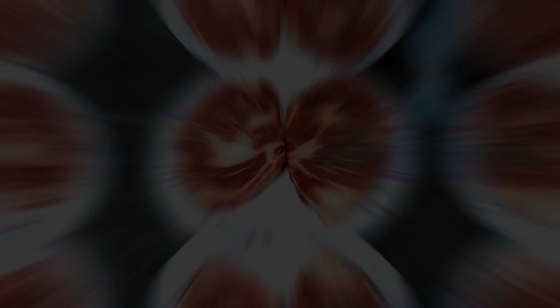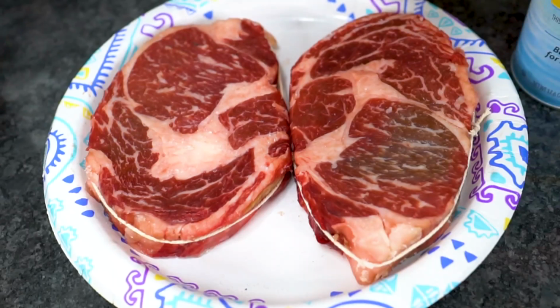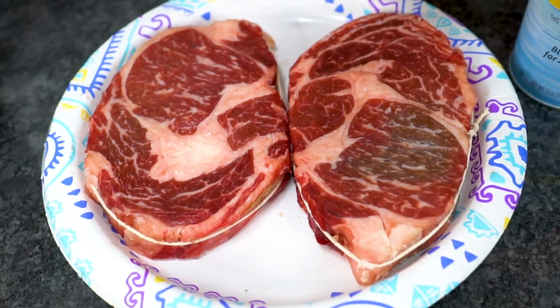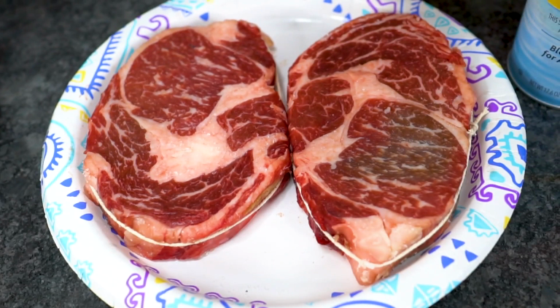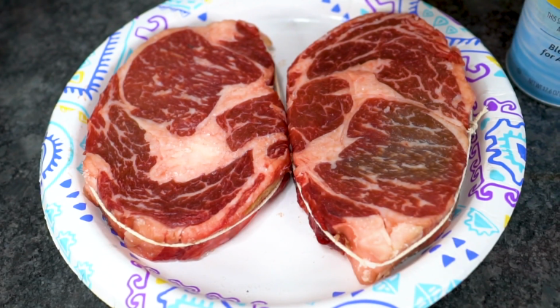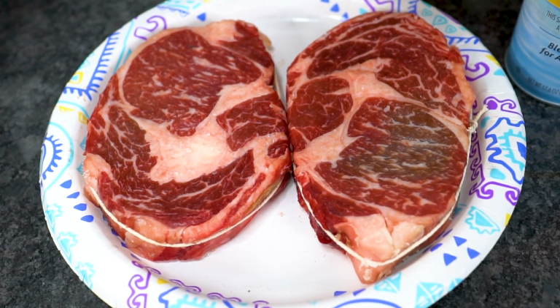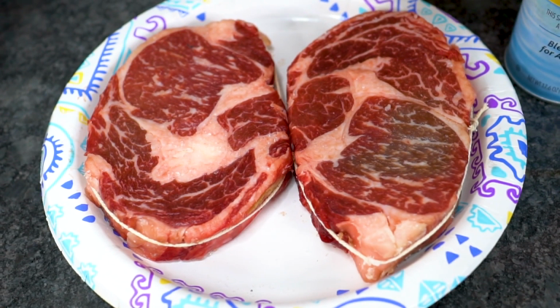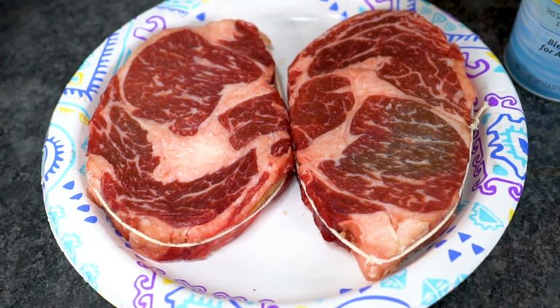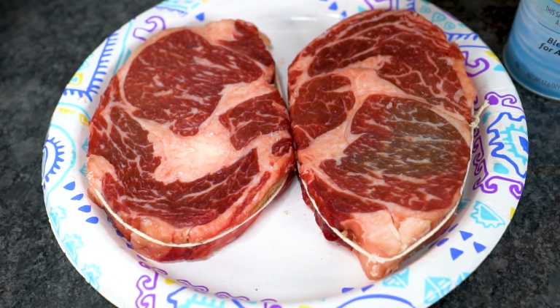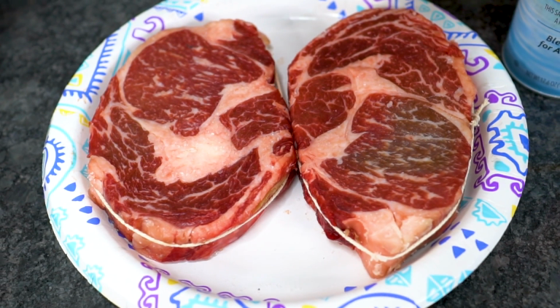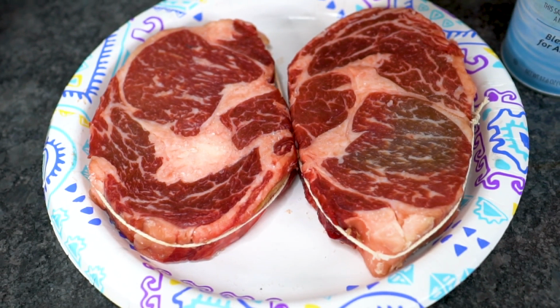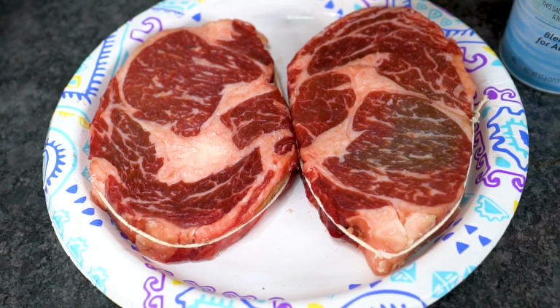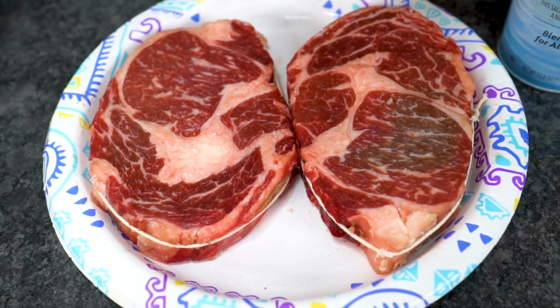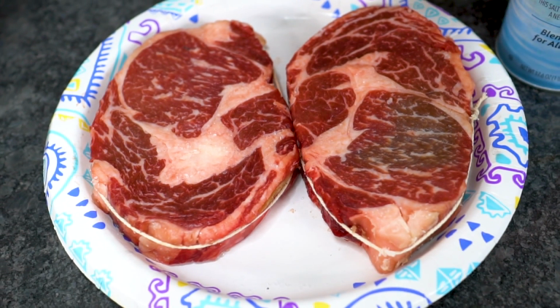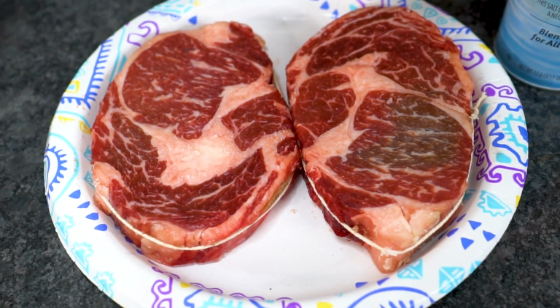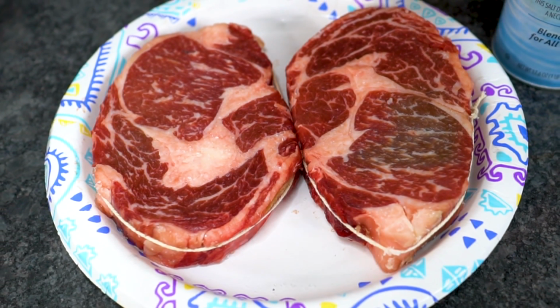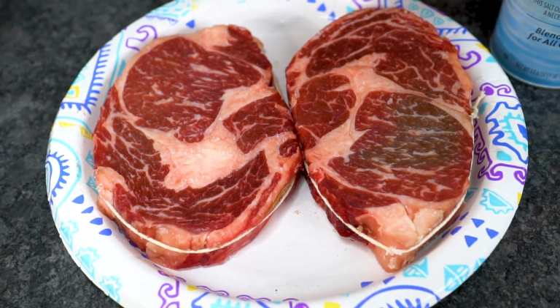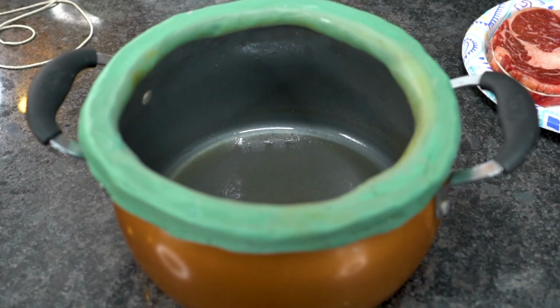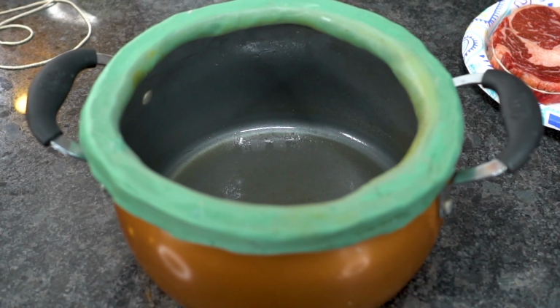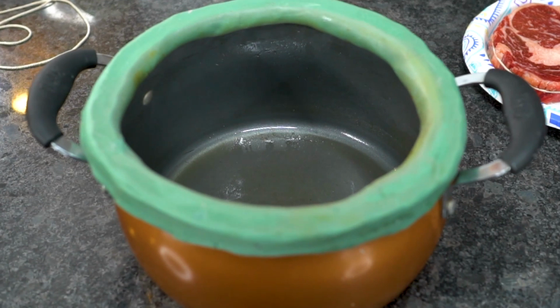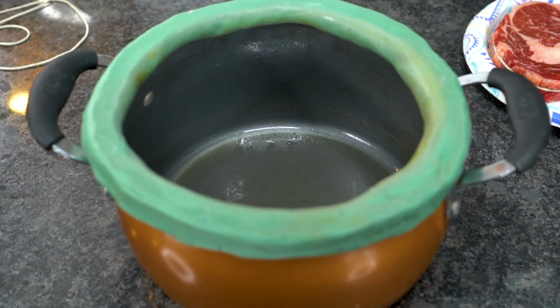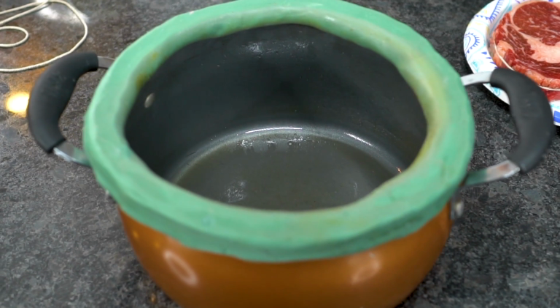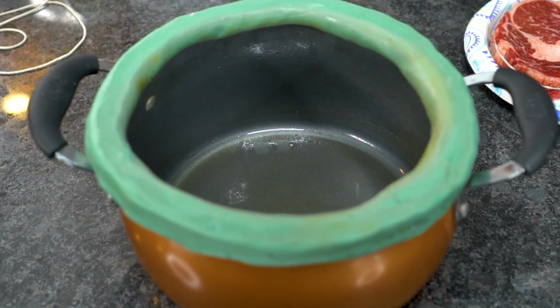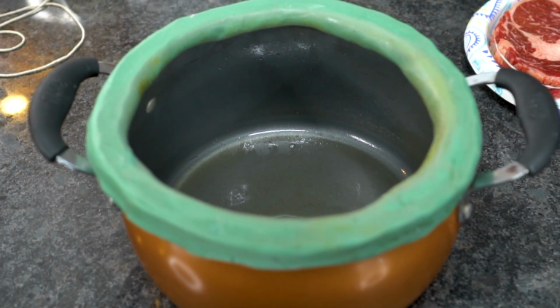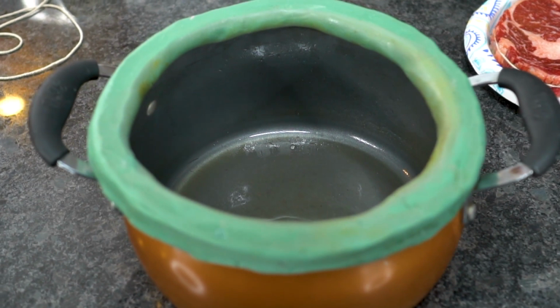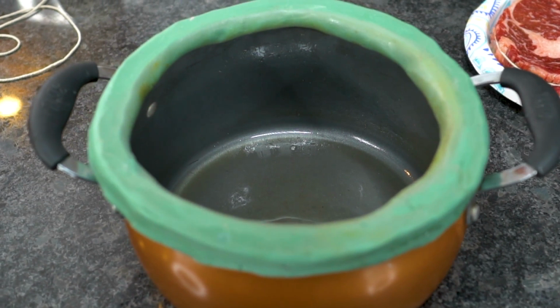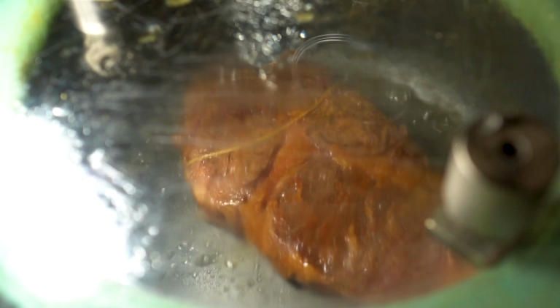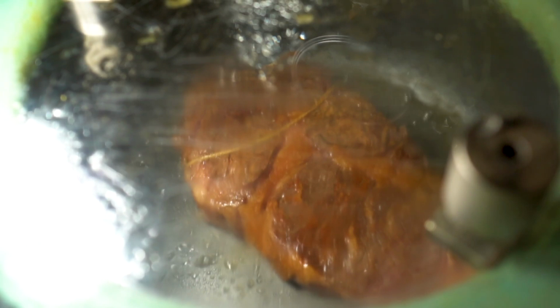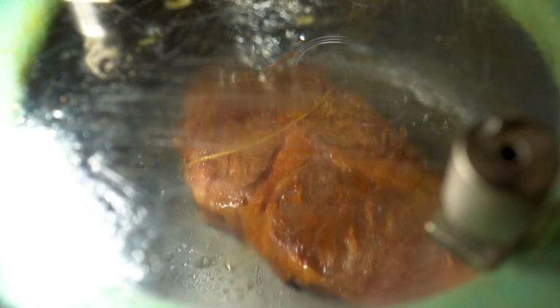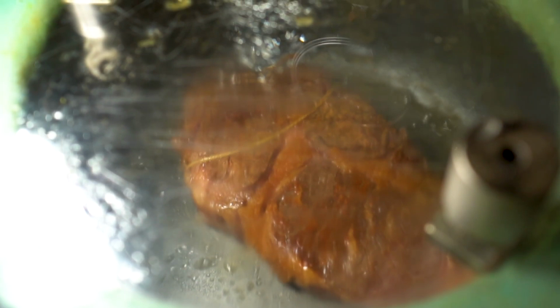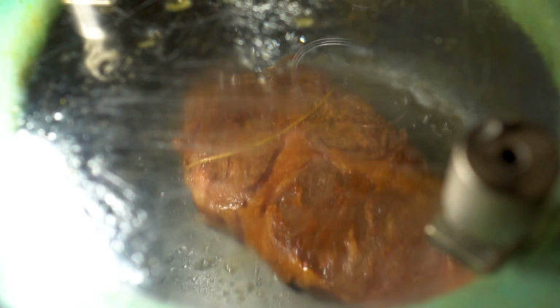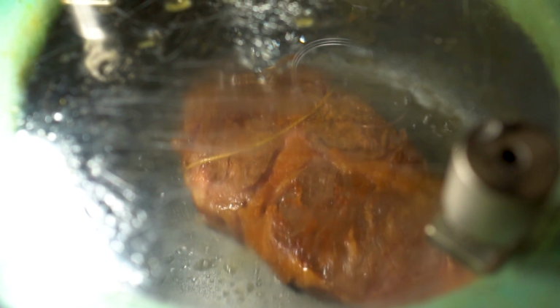In today's video we are trying out a new idea from you: can we cook steak in a vacuum, and is it a good idea?